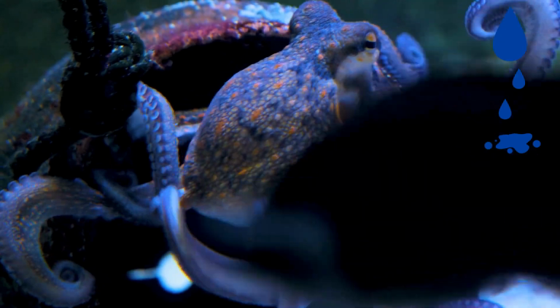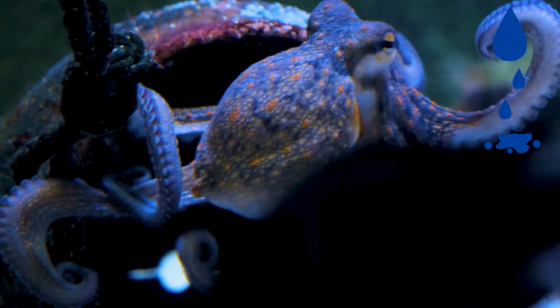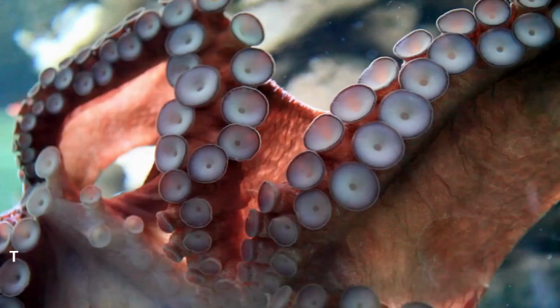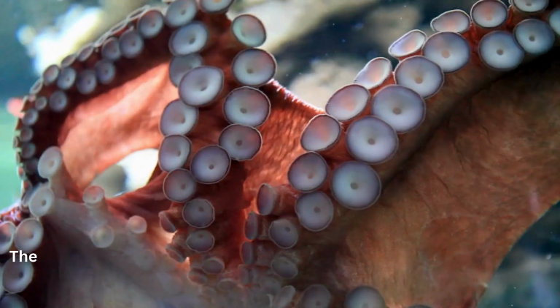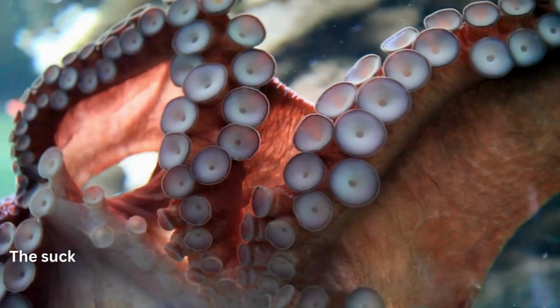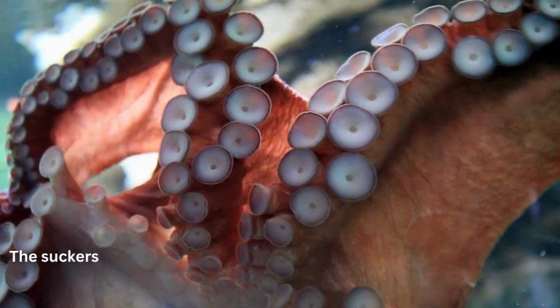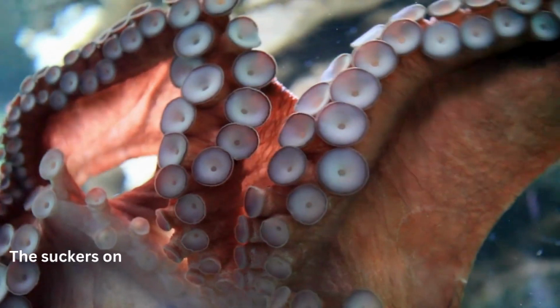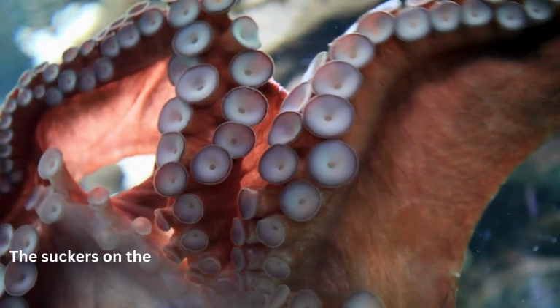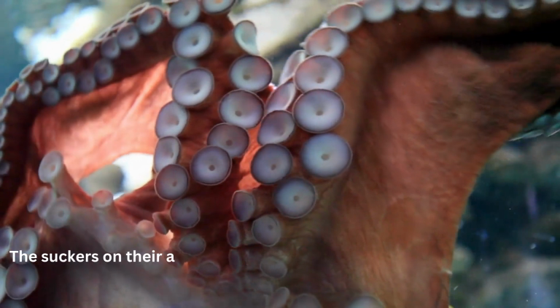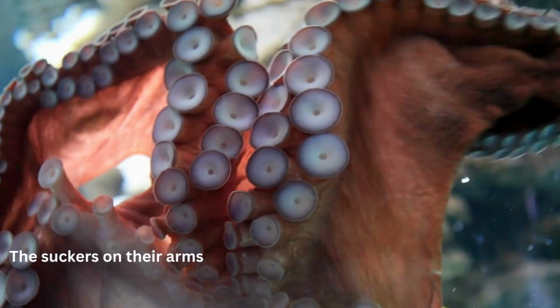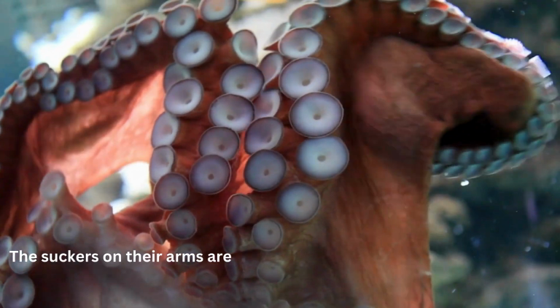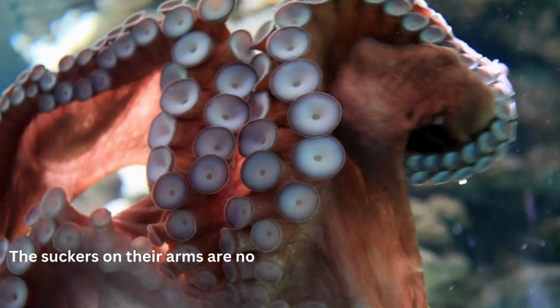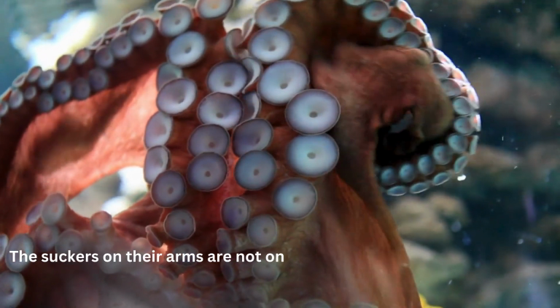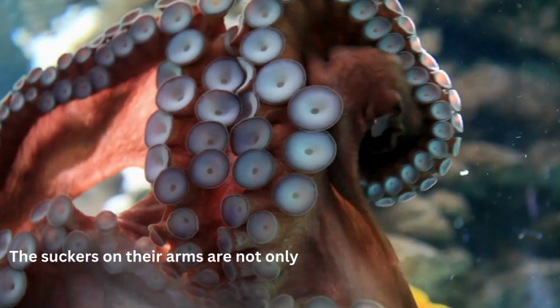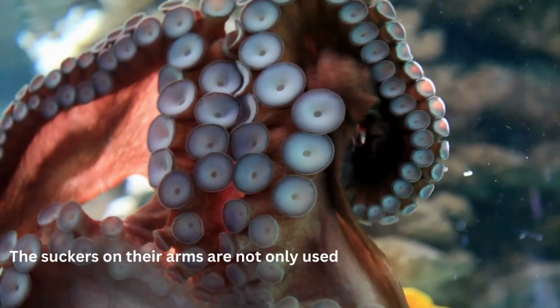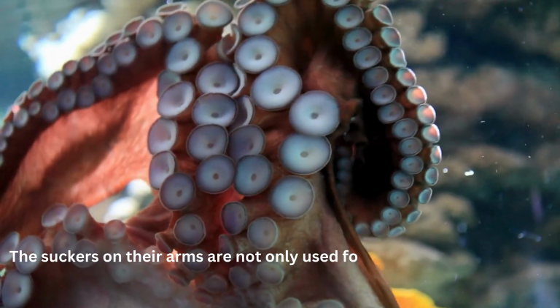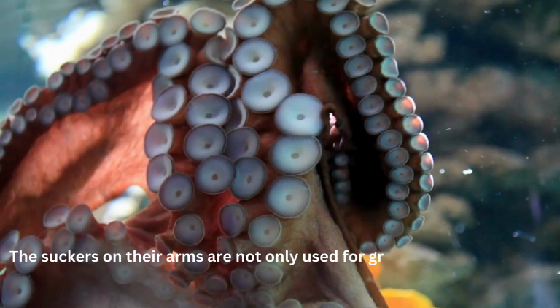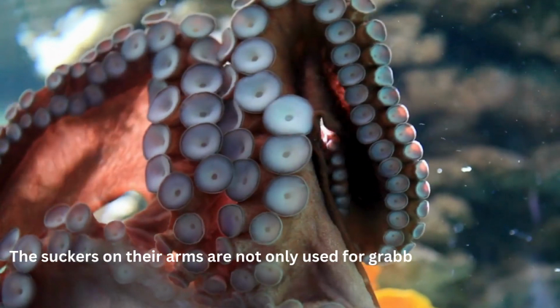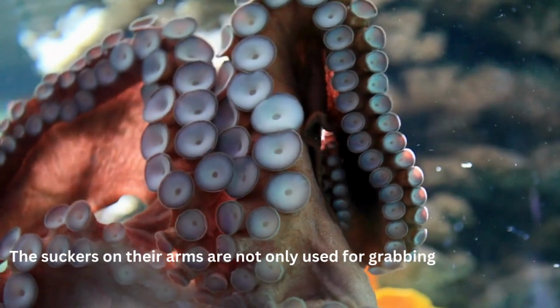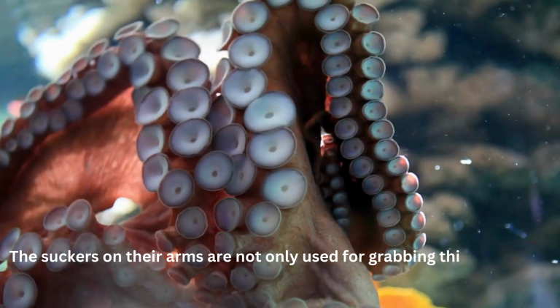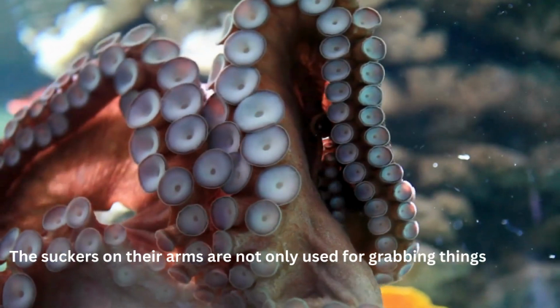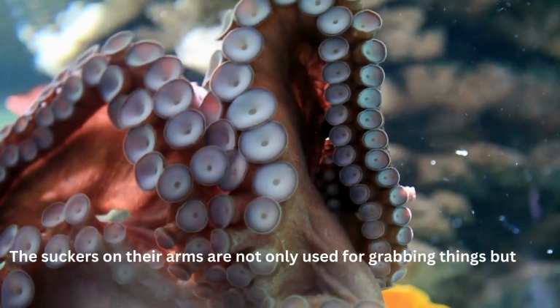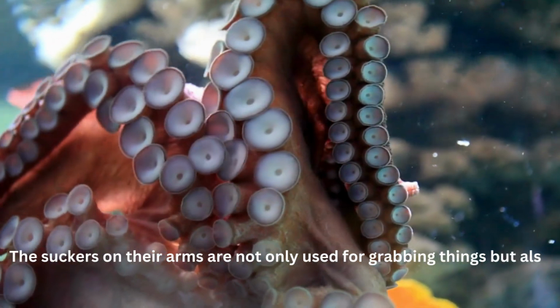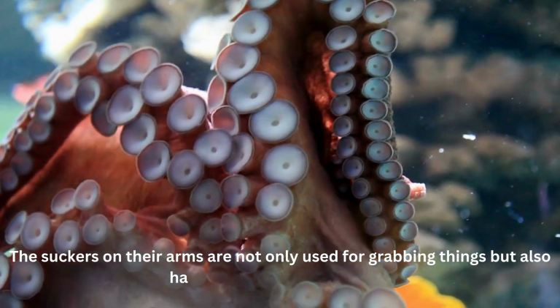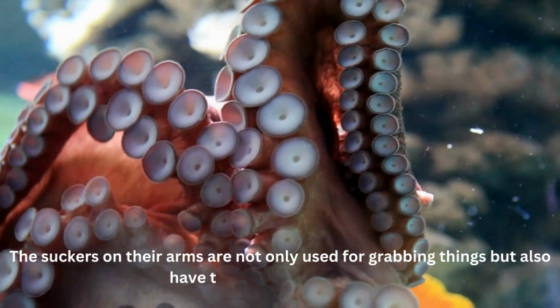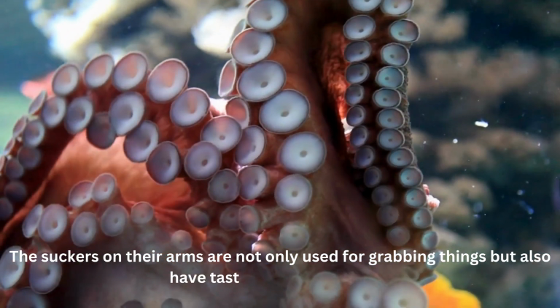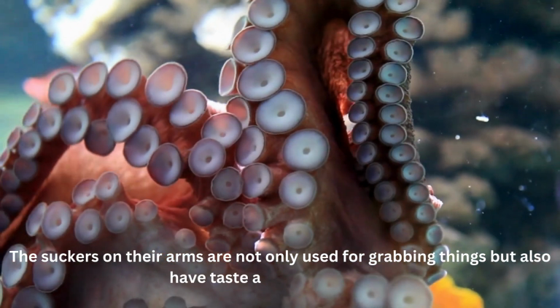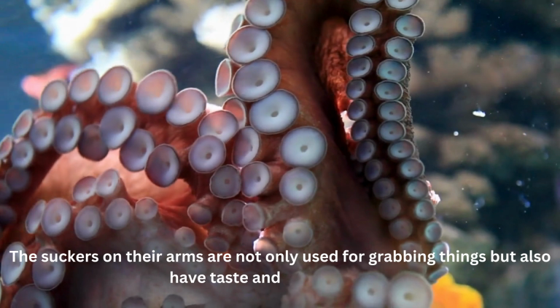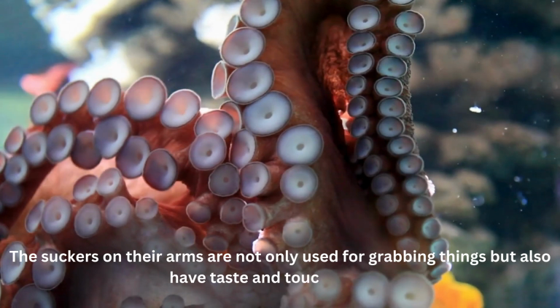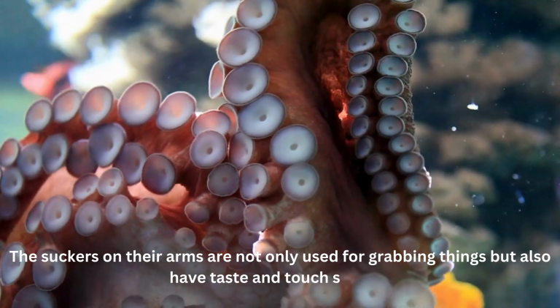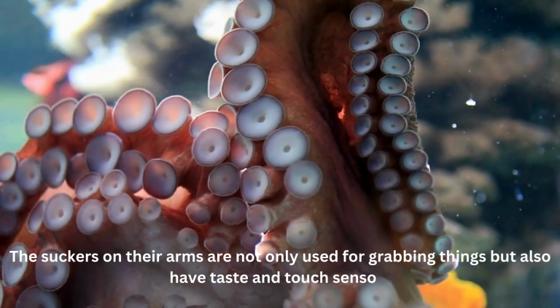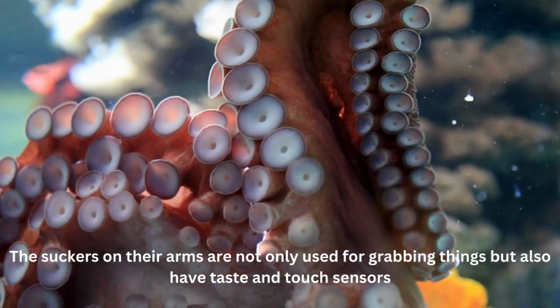The suckers on their arms are not only used for grabbing things but also have taste and touch sensors.